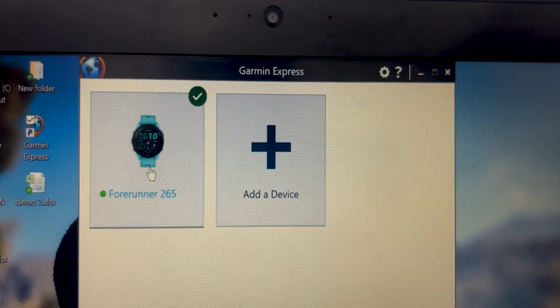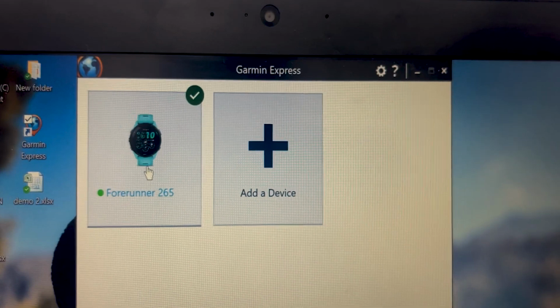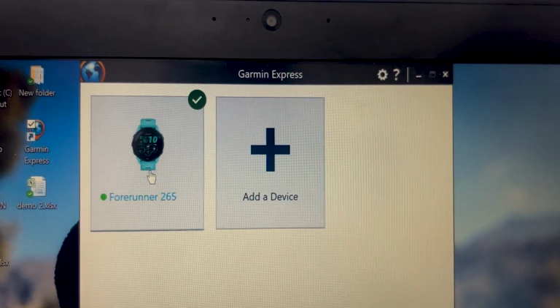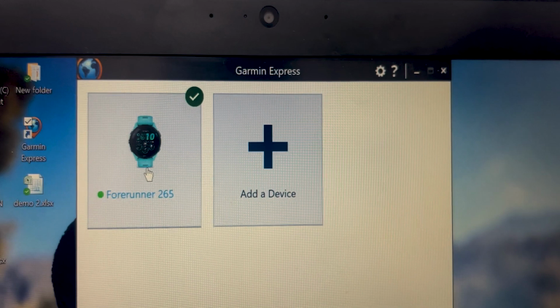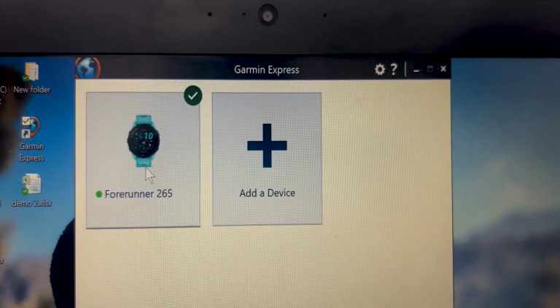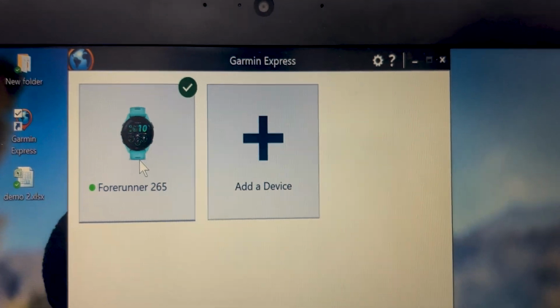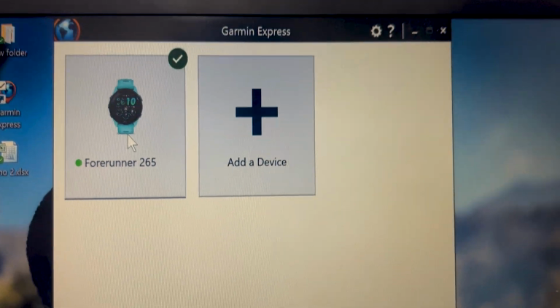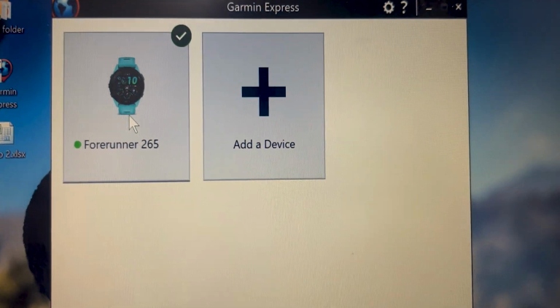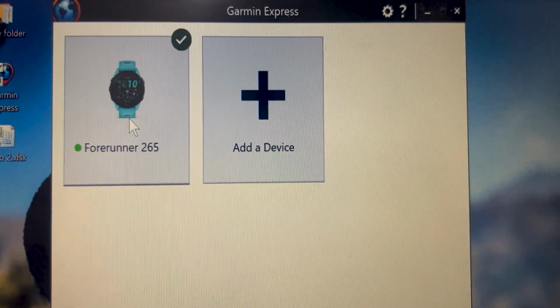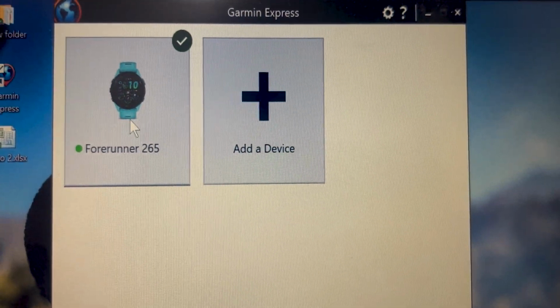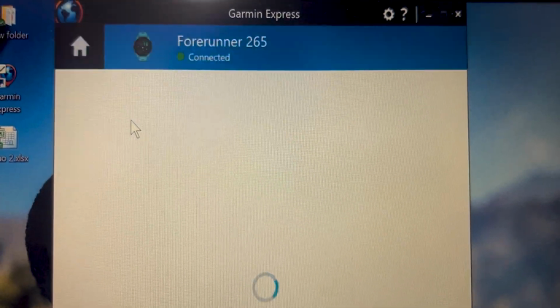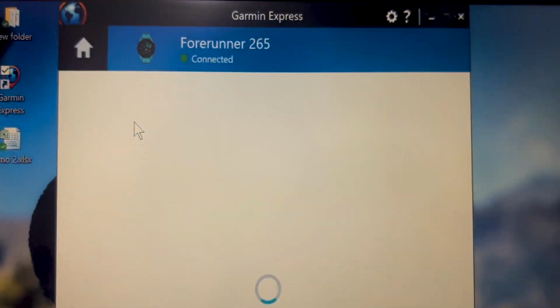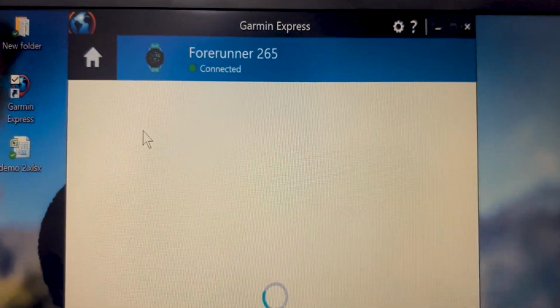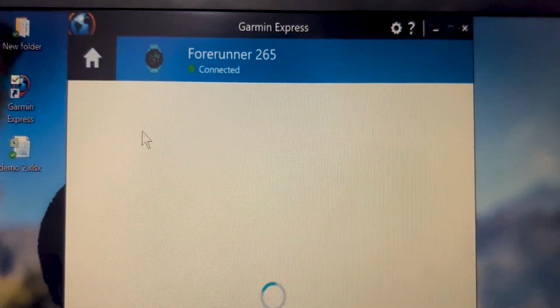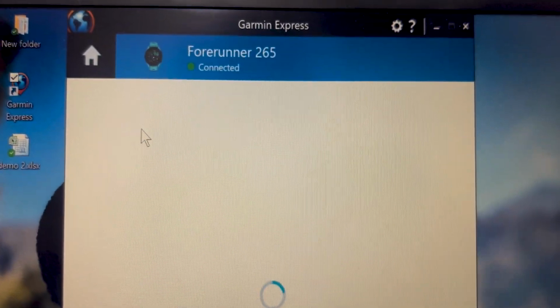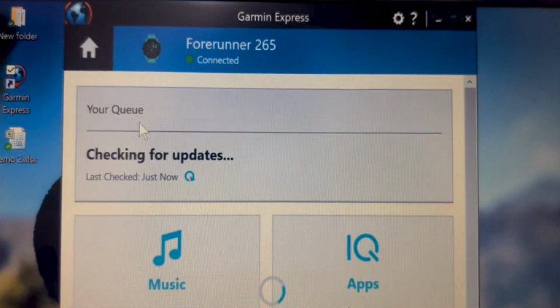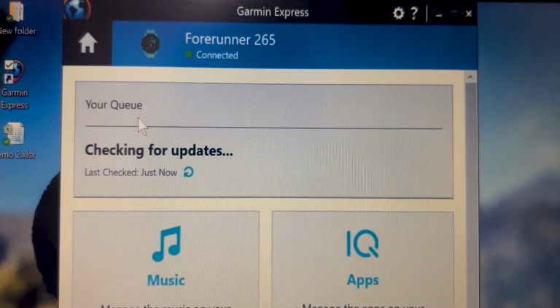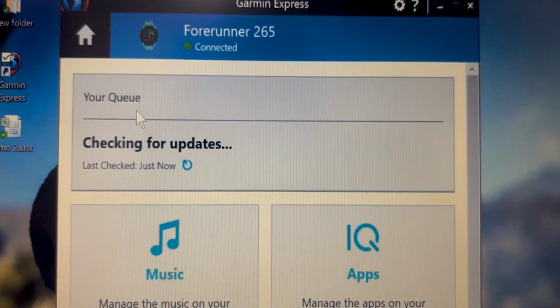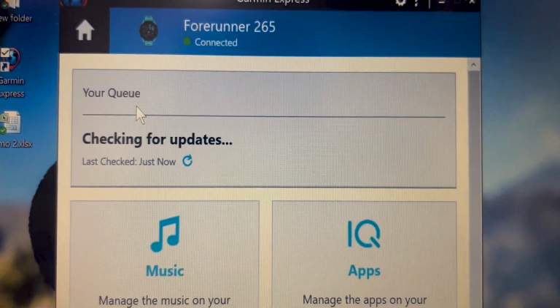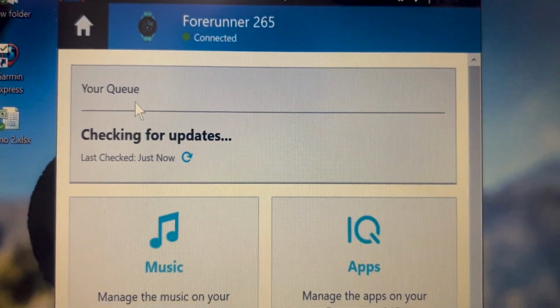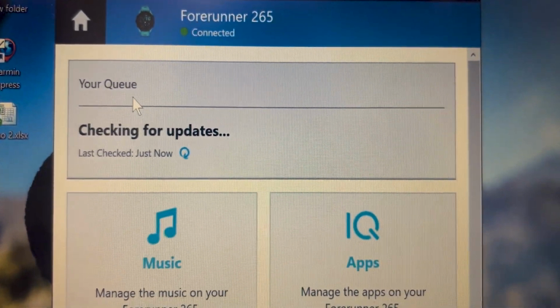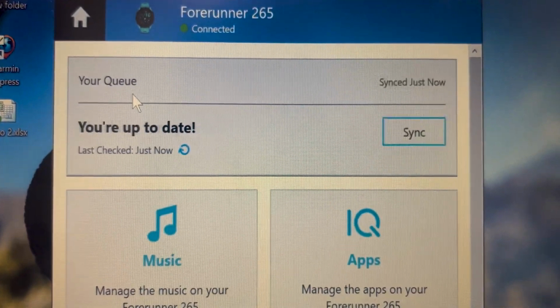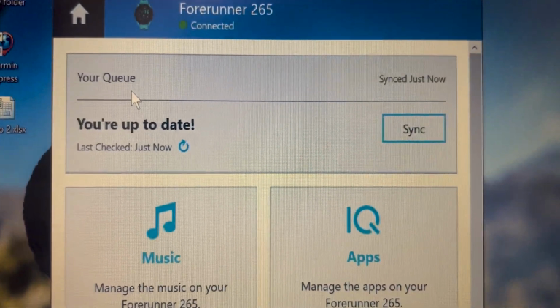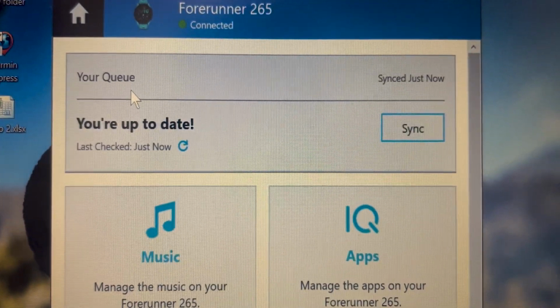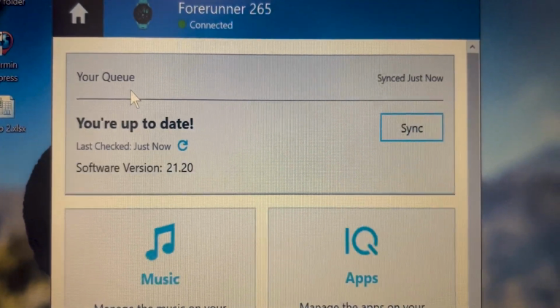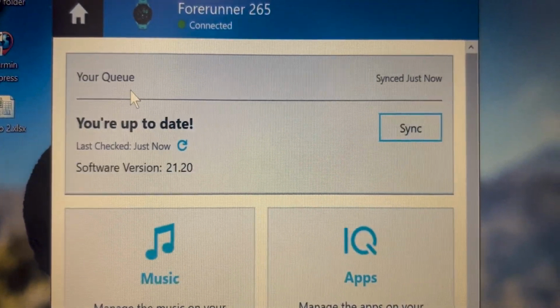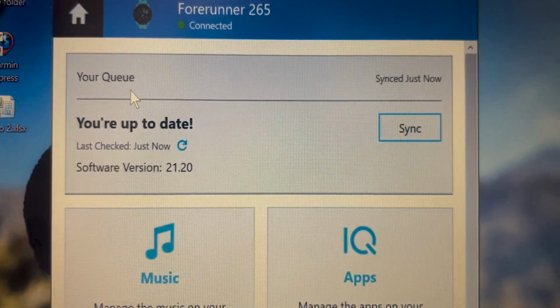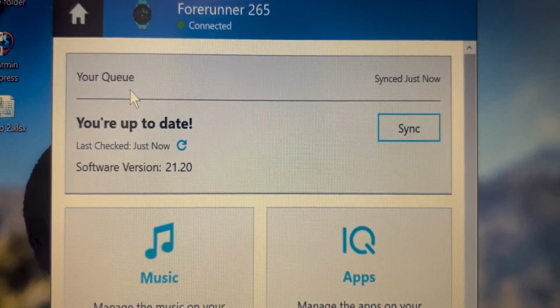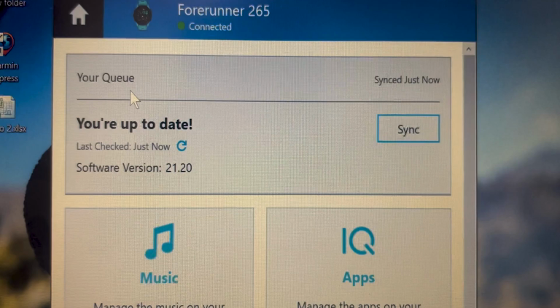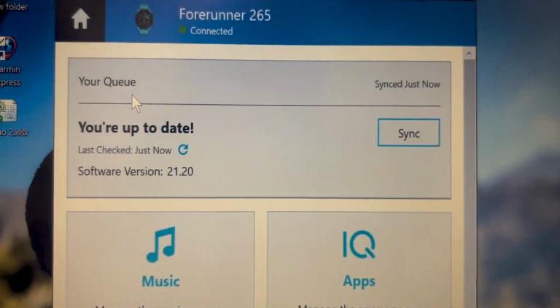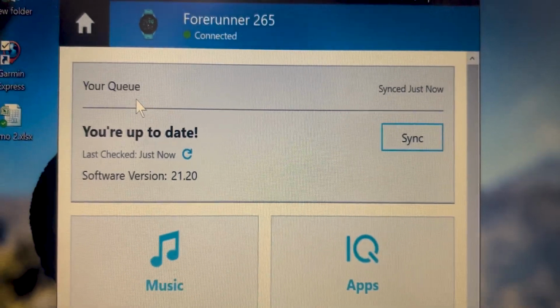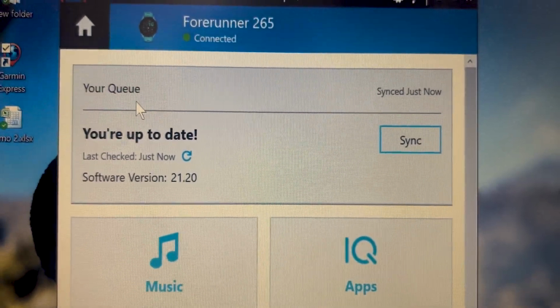As soon as your watch is connected to it, it'll start scanning for available updates. If there is an update available, it'll show up here.